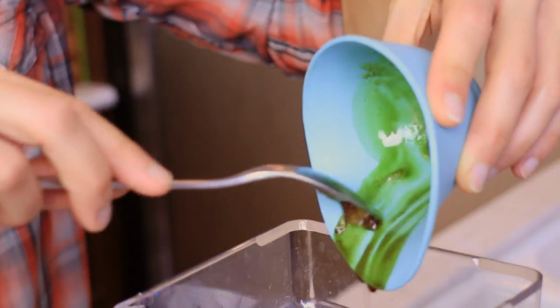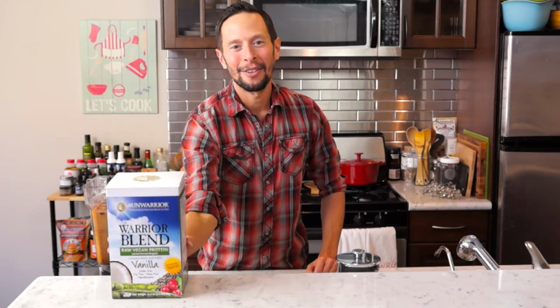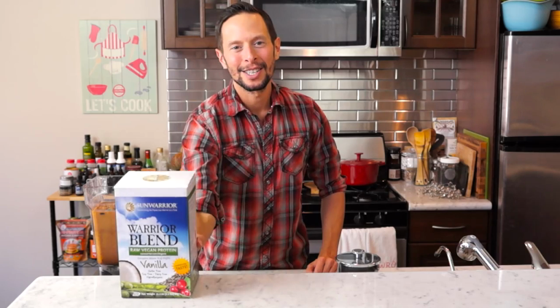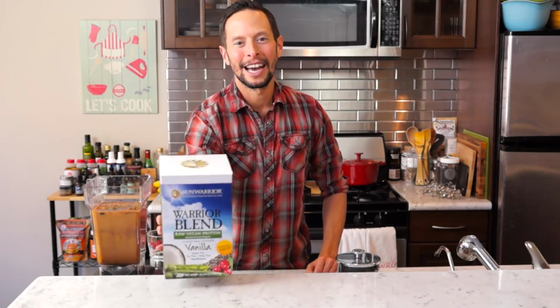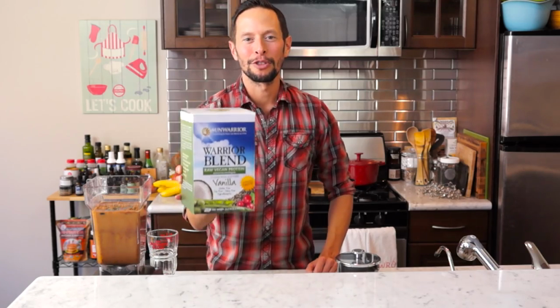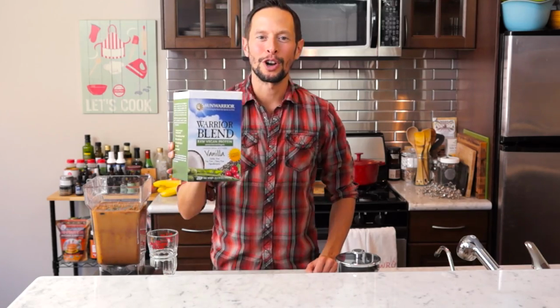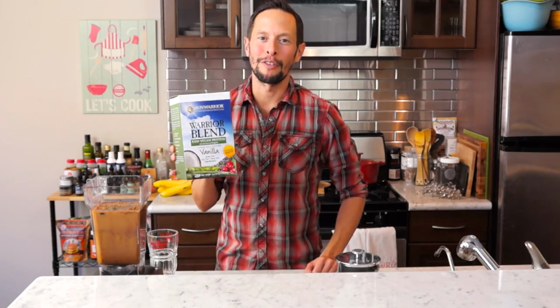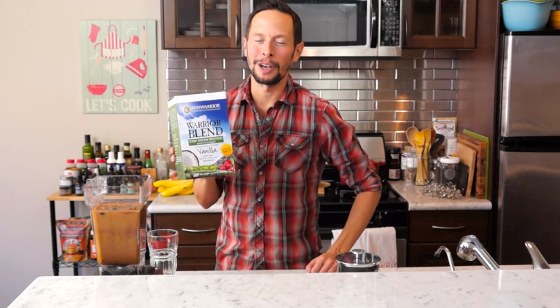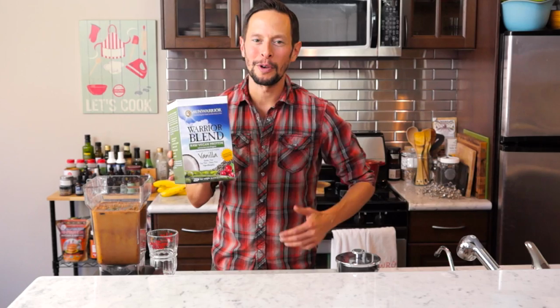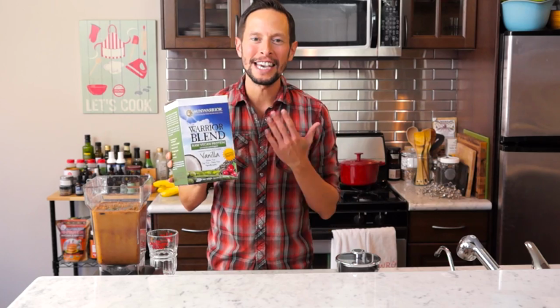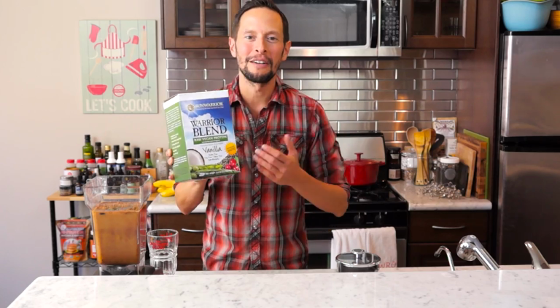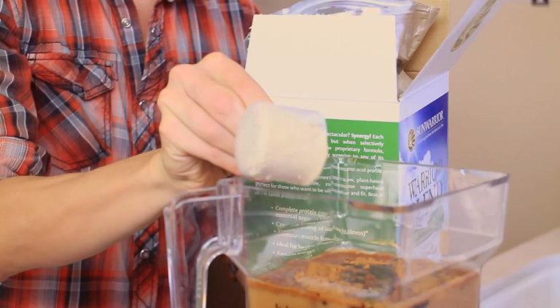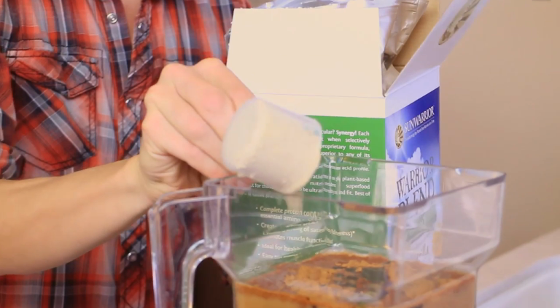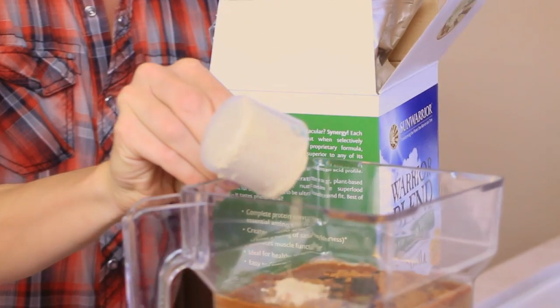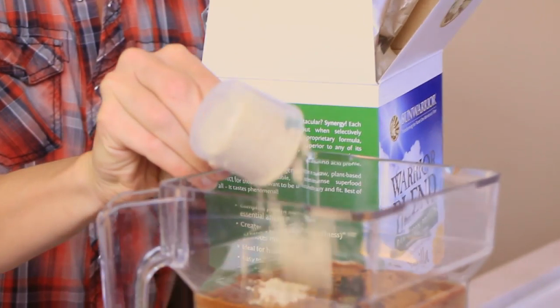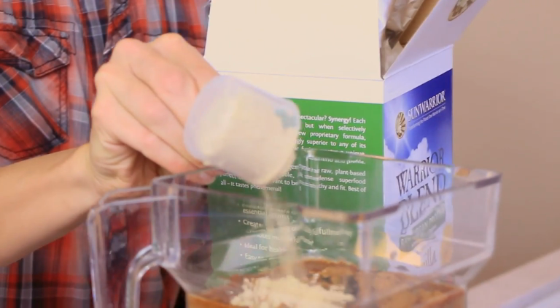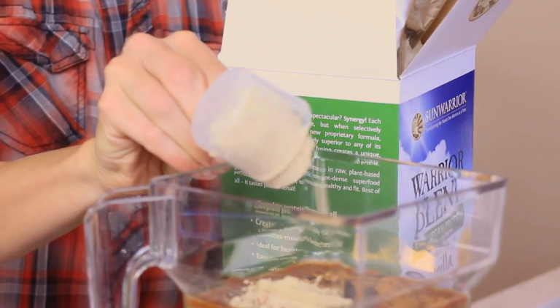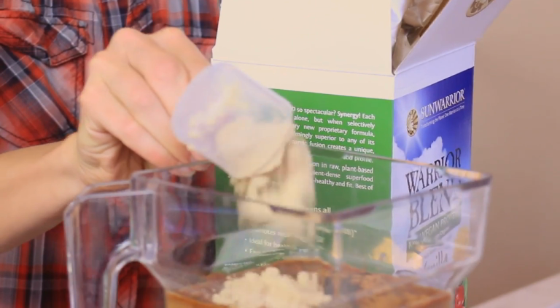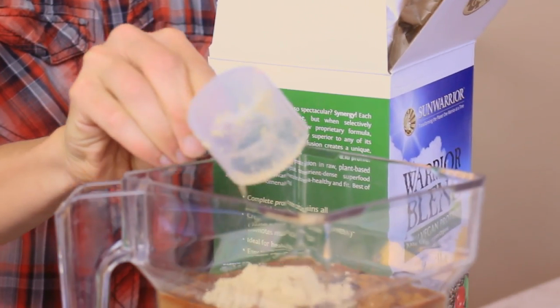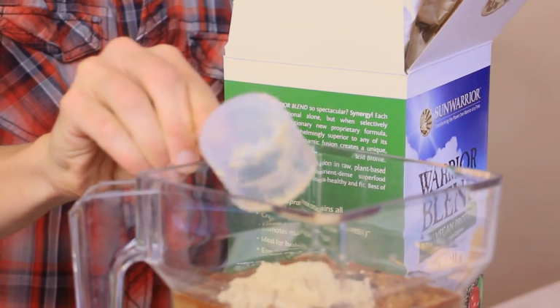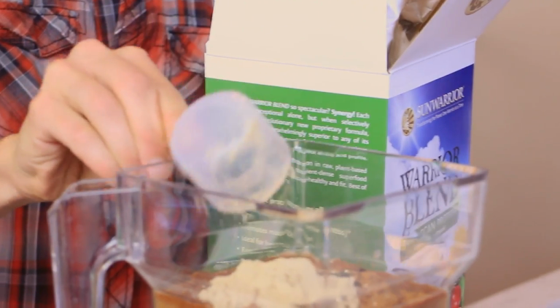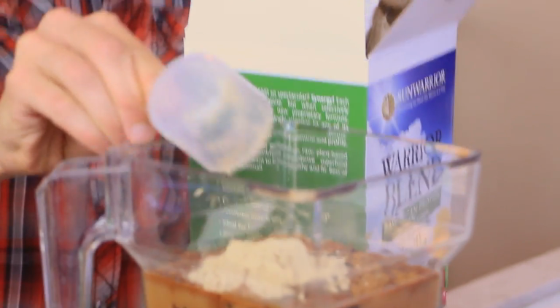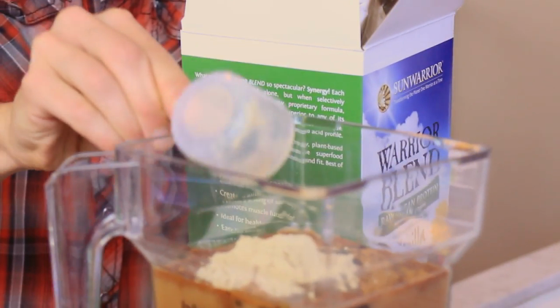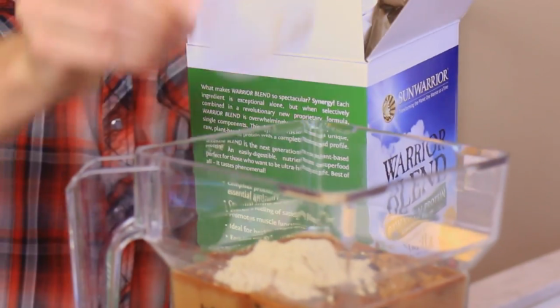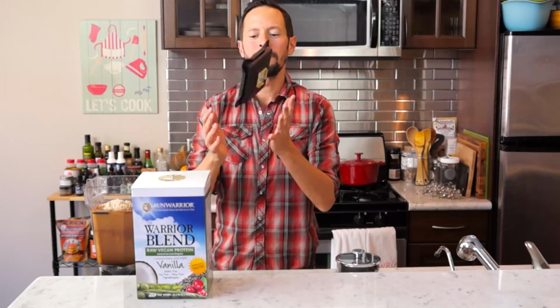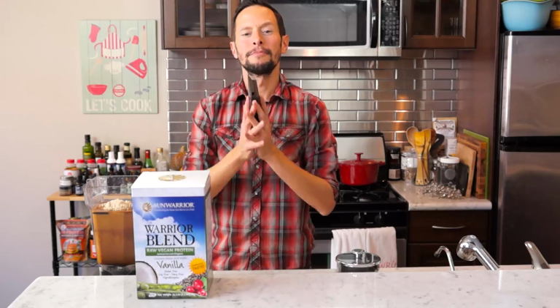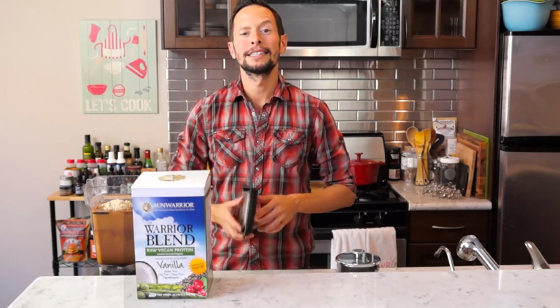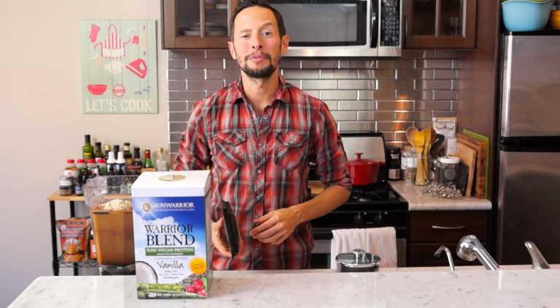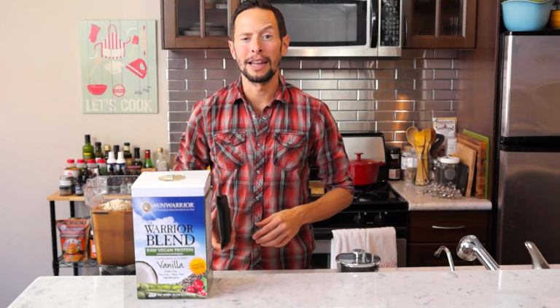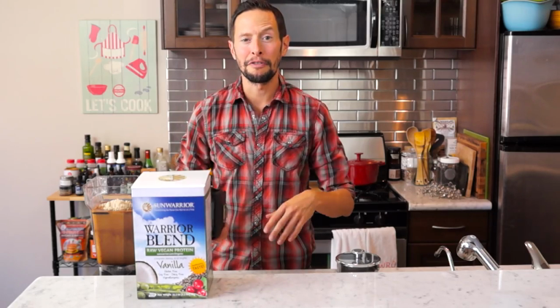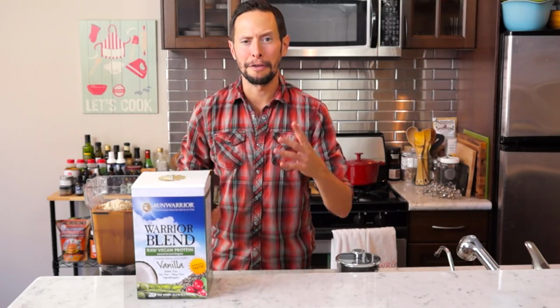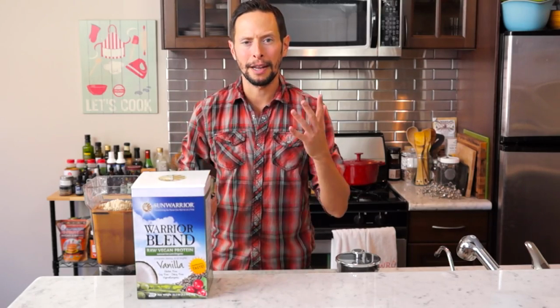And now it's time for the star of our recipe. We have some Sun Warrior Warrior Blend vanilla flavor. Now it's time to blend for 30.